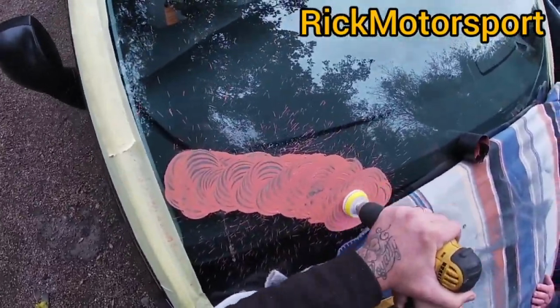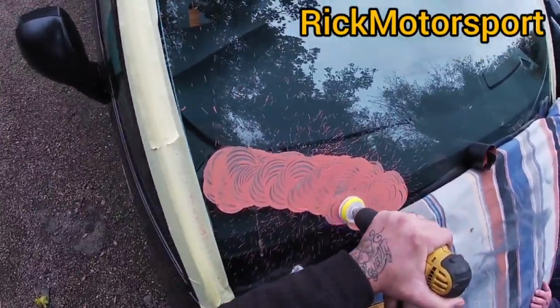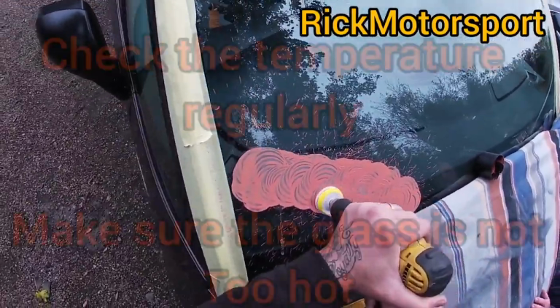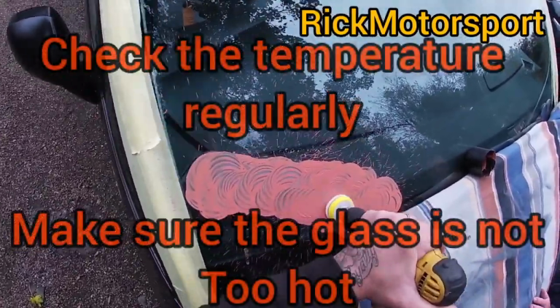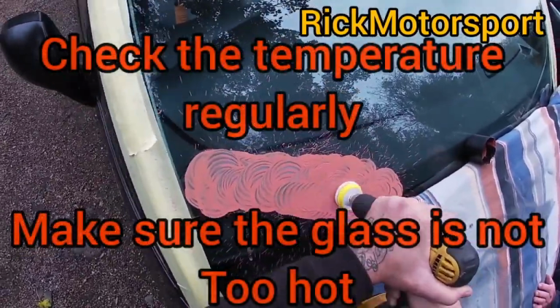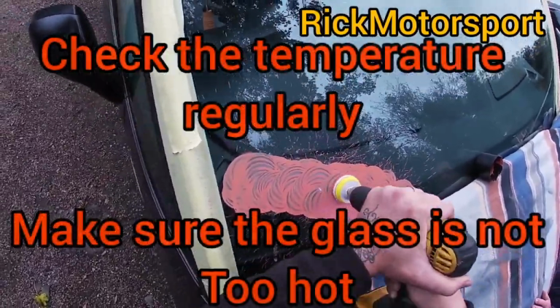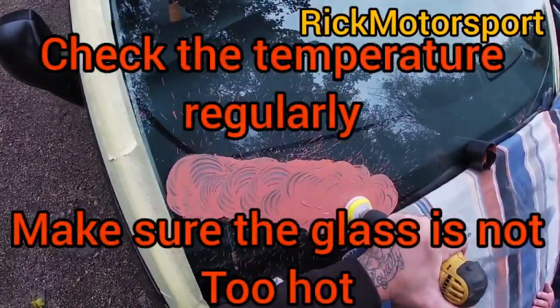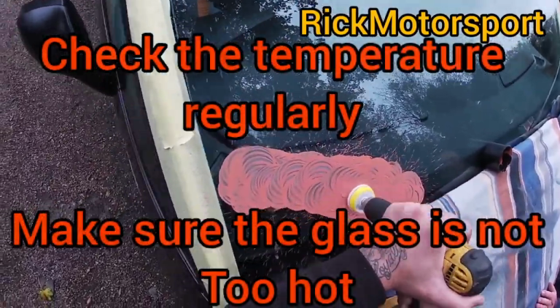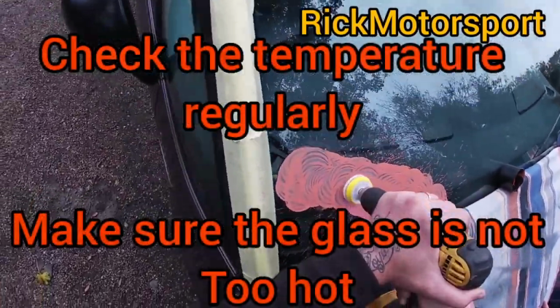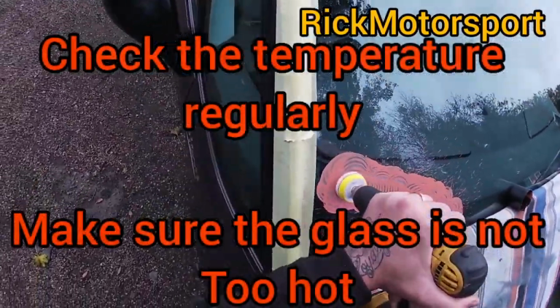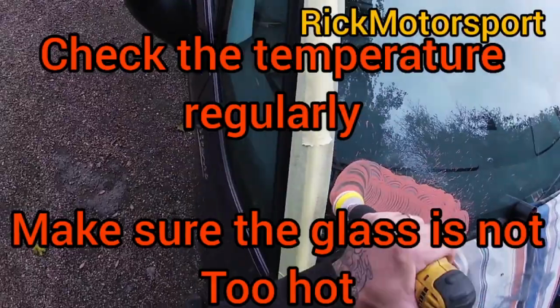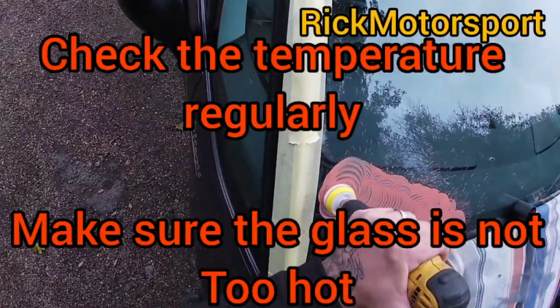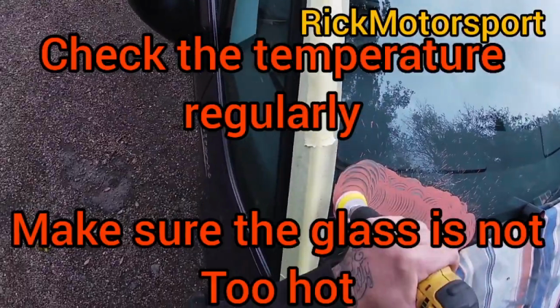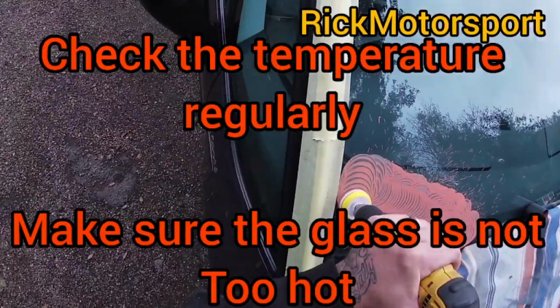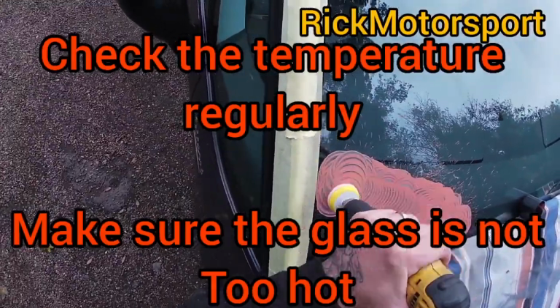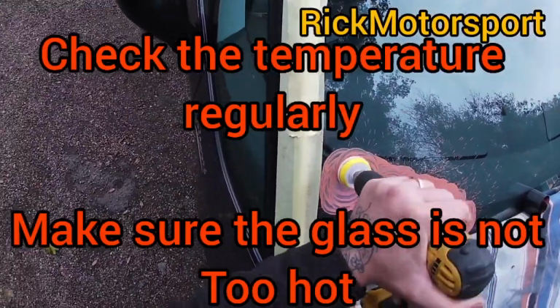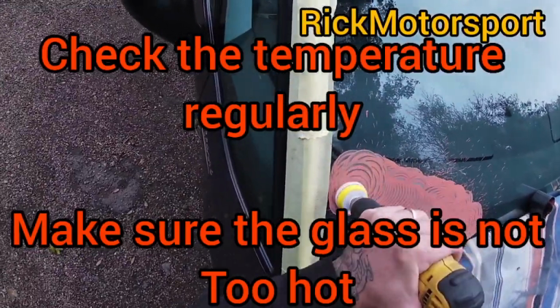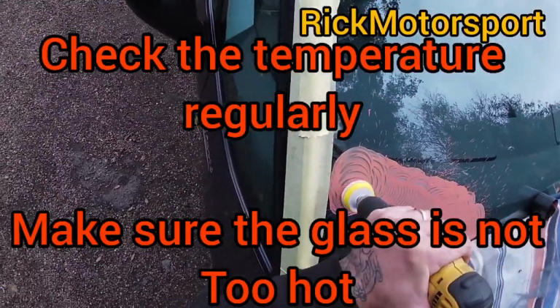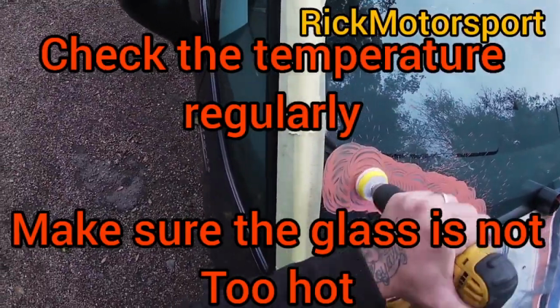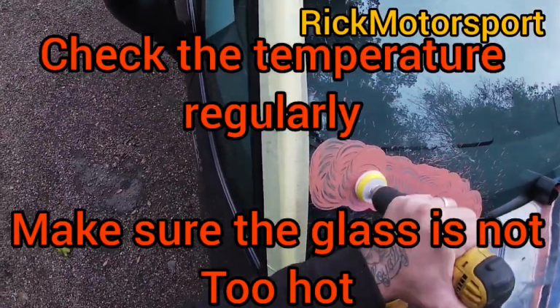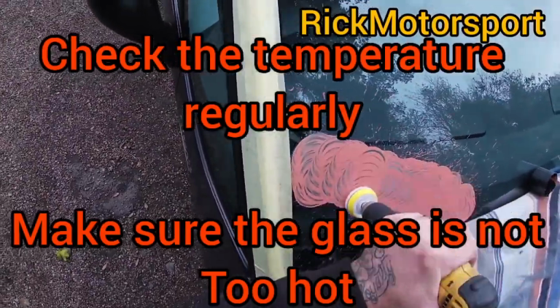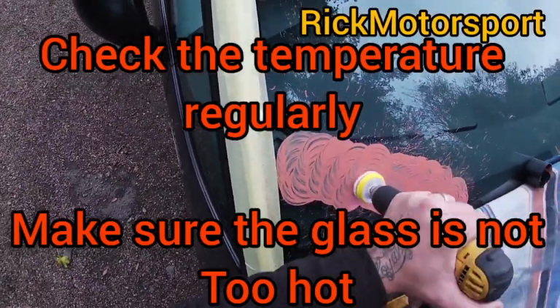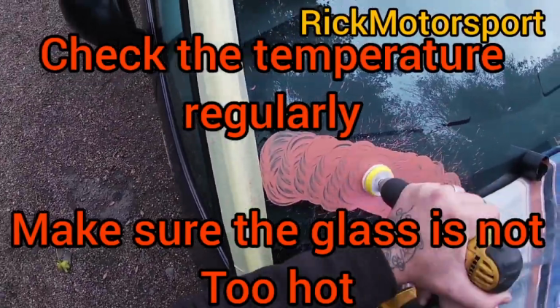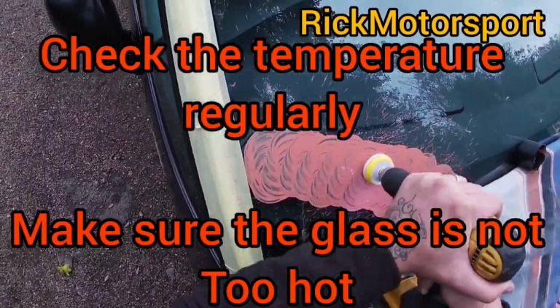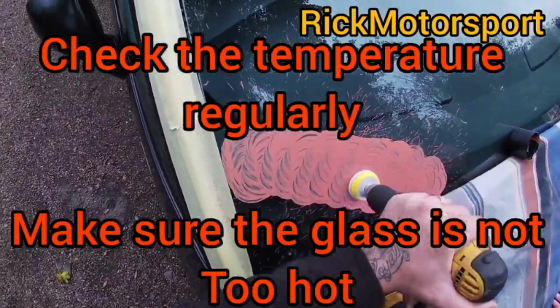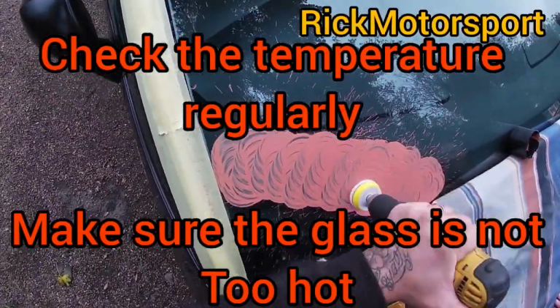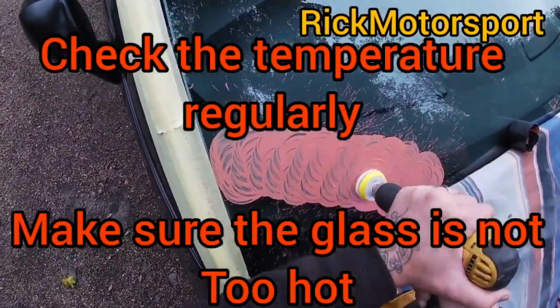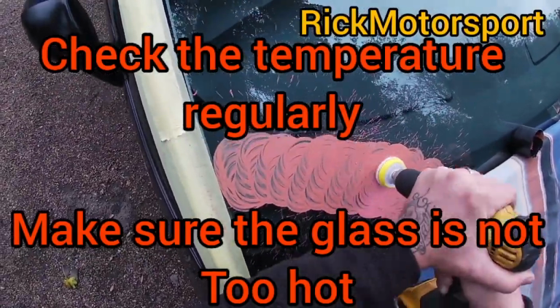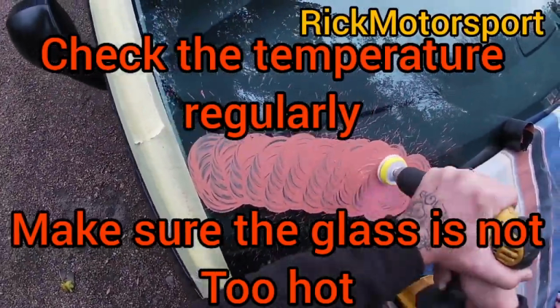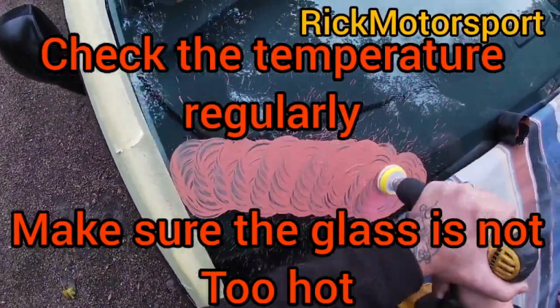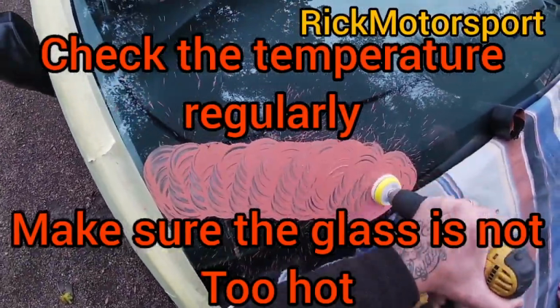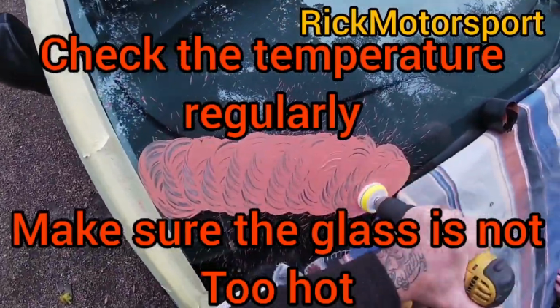It's very important that the glass doesn't get too hot, so check the temperature regularly.